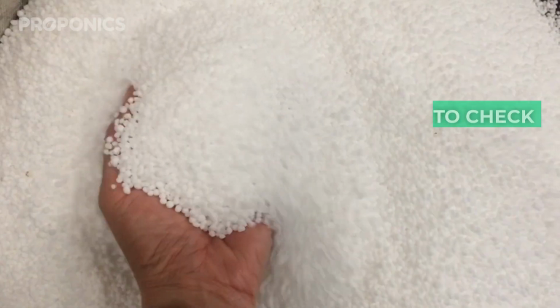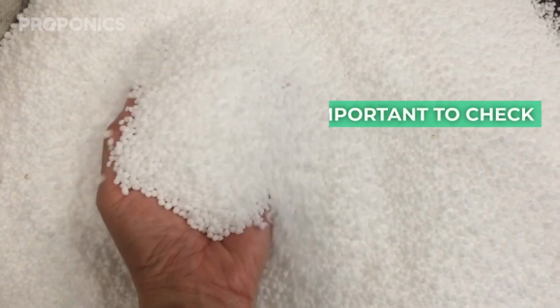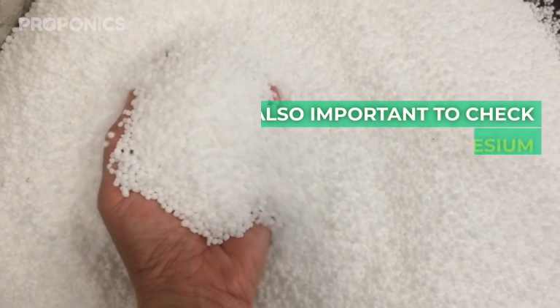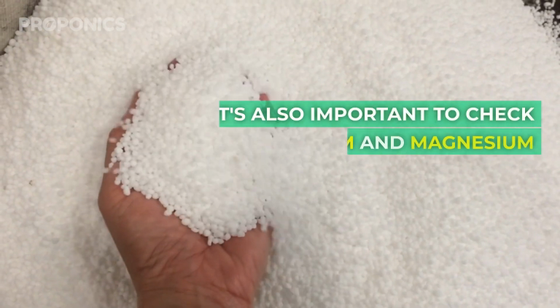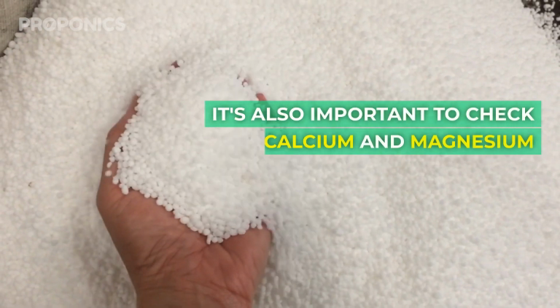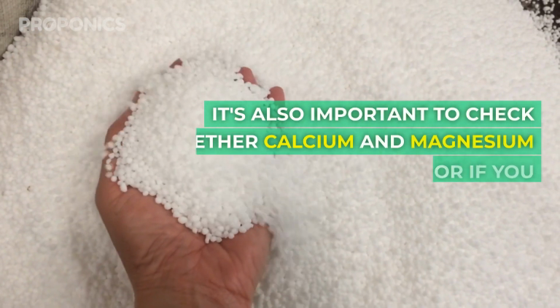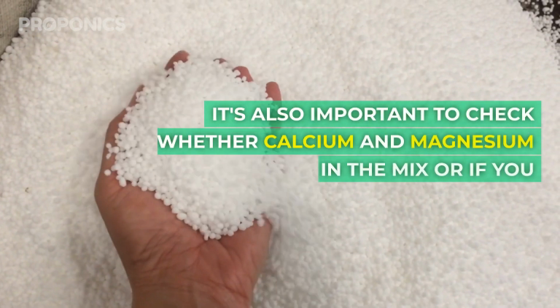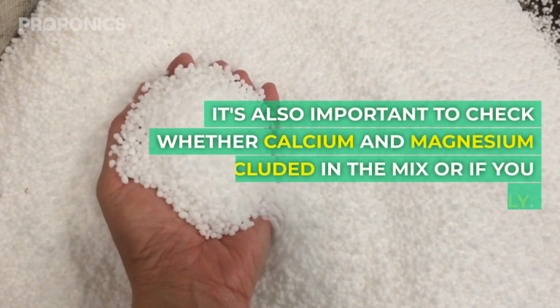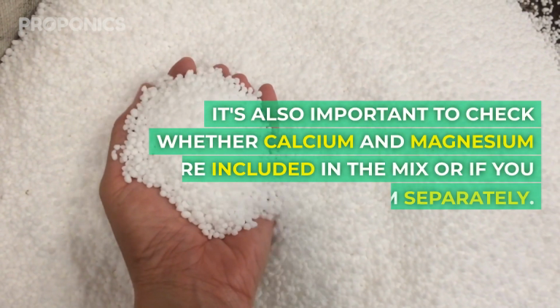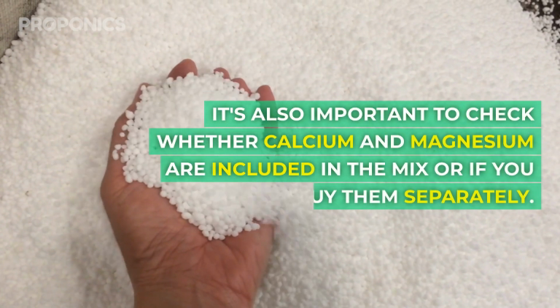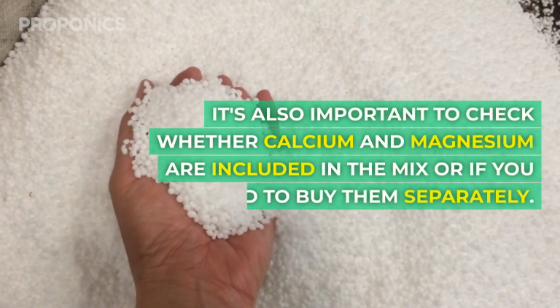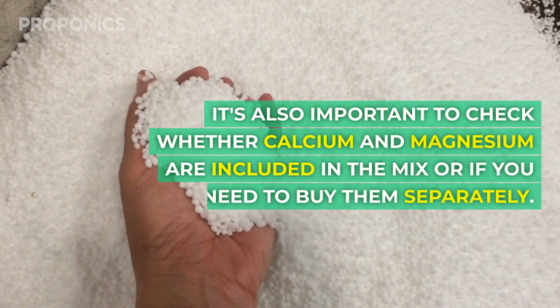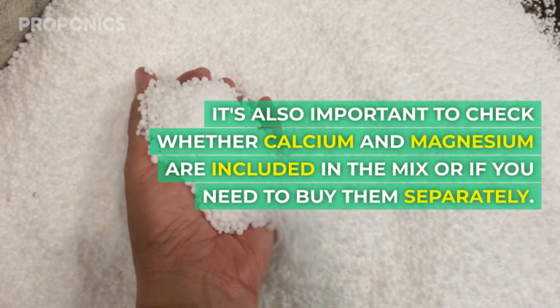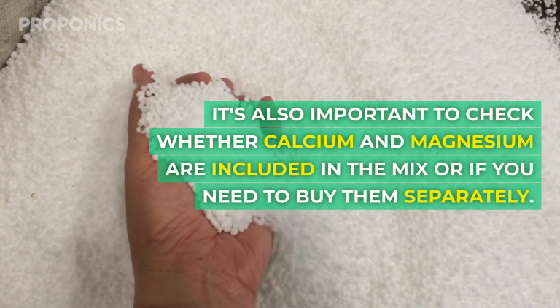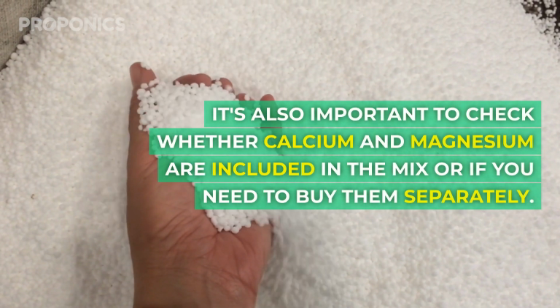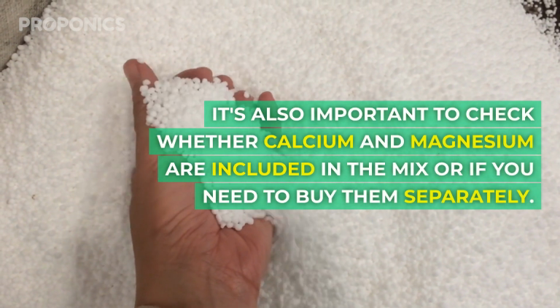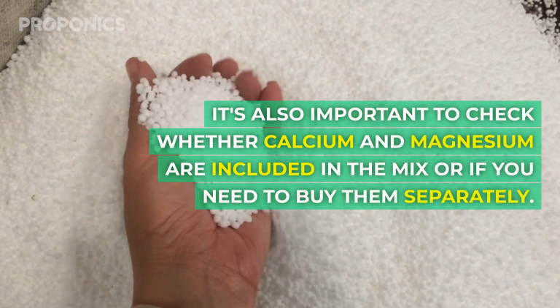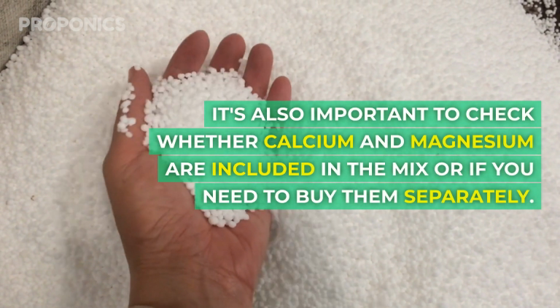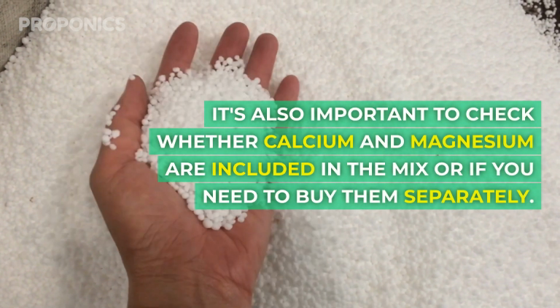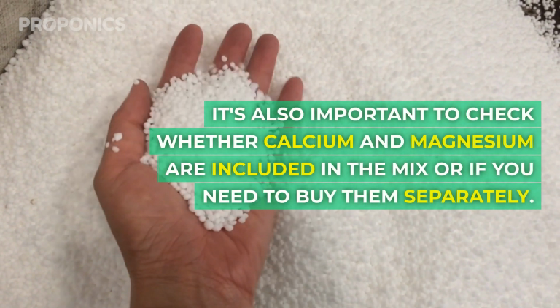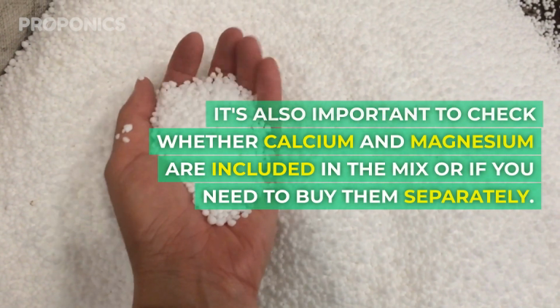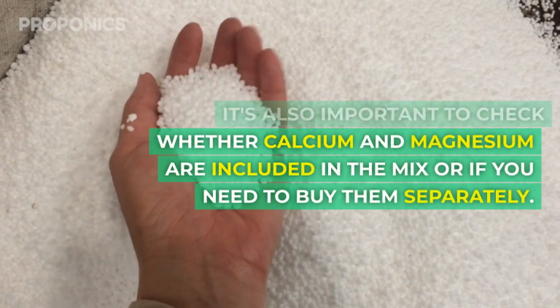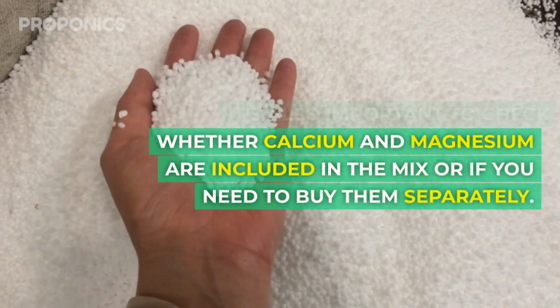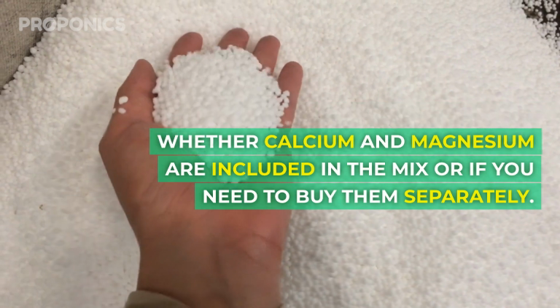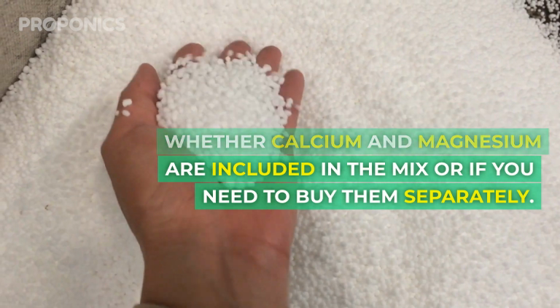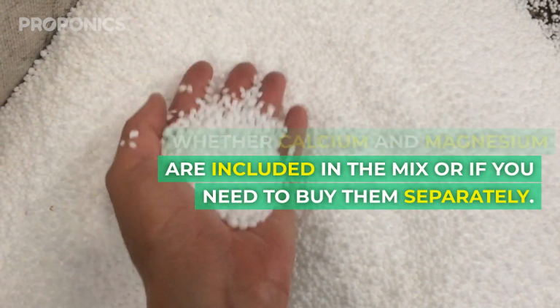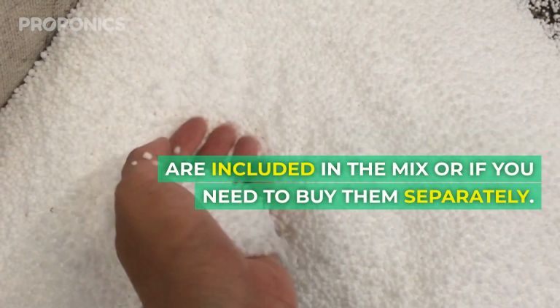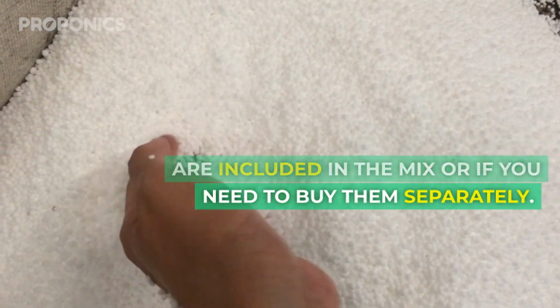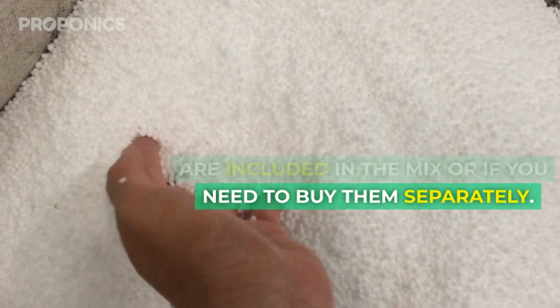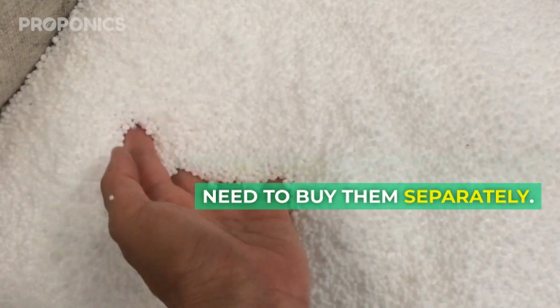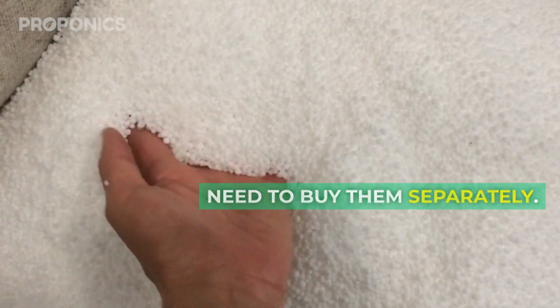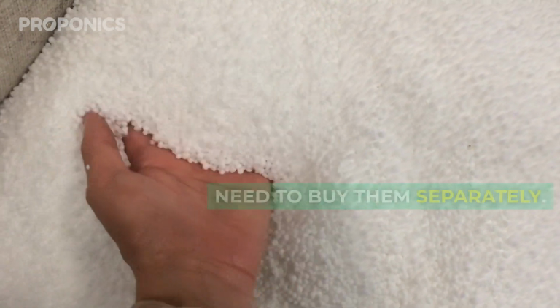It's also important to check whether calcium and magnesium are included in the mix or if you need to buy them separately.